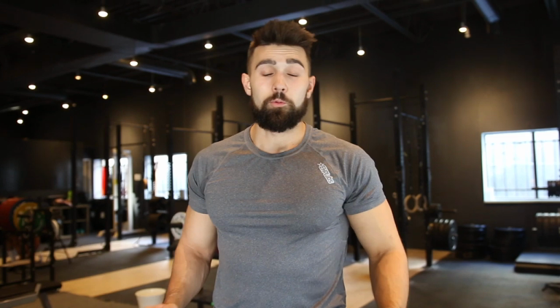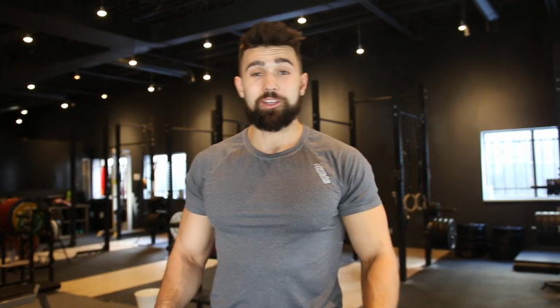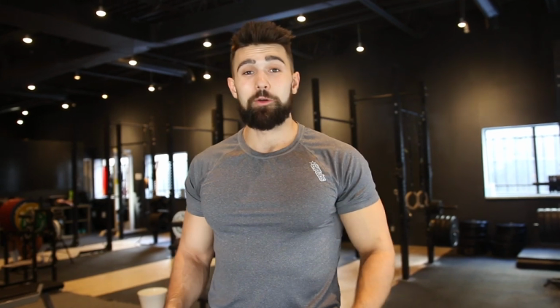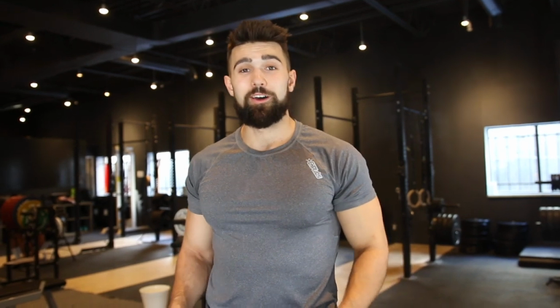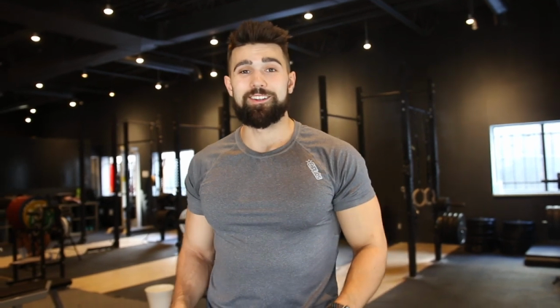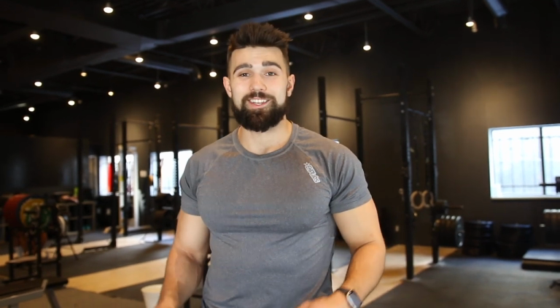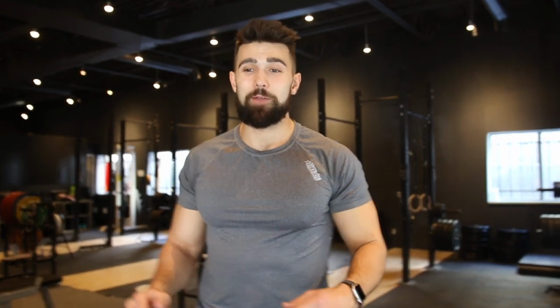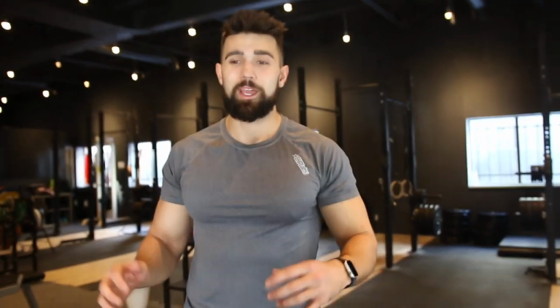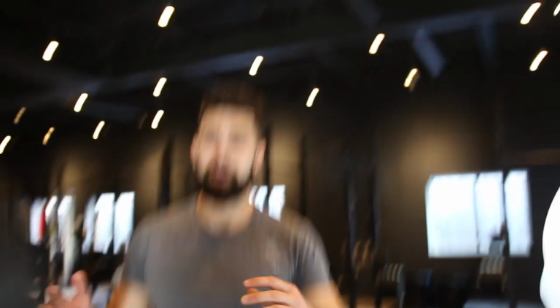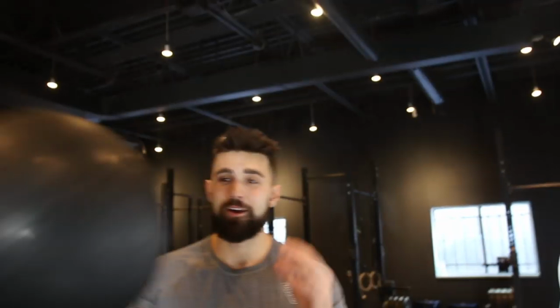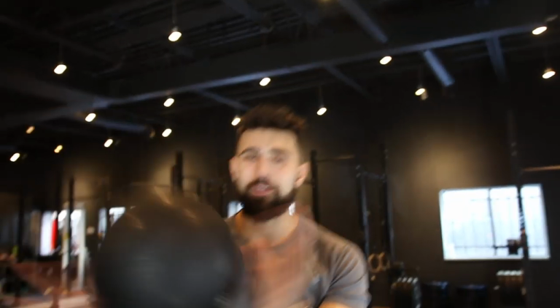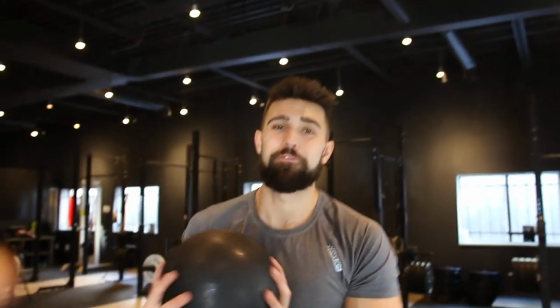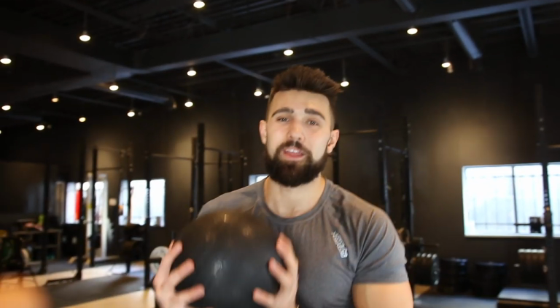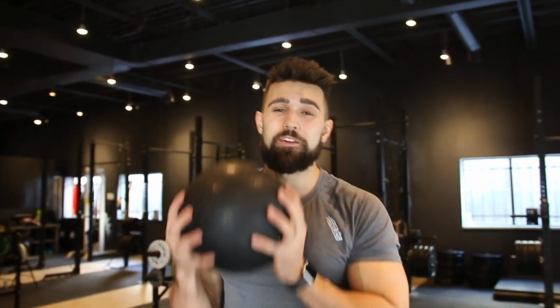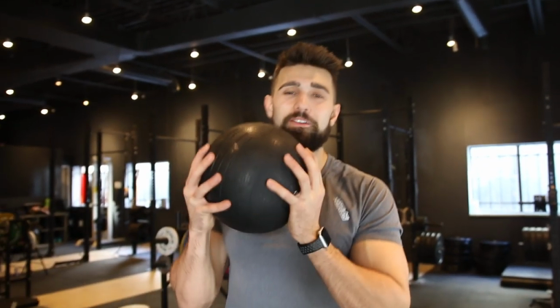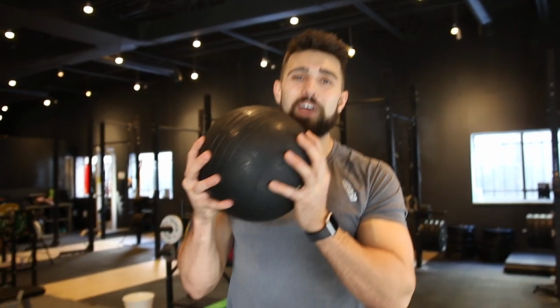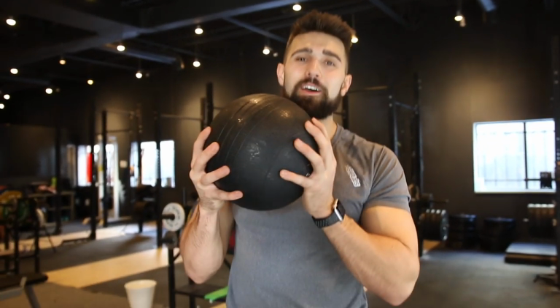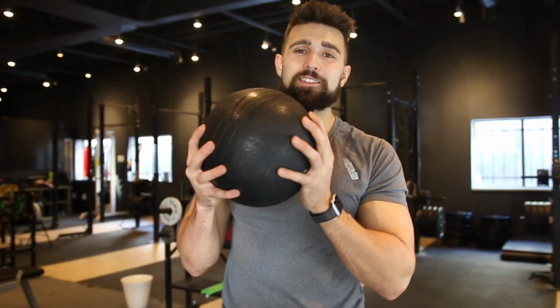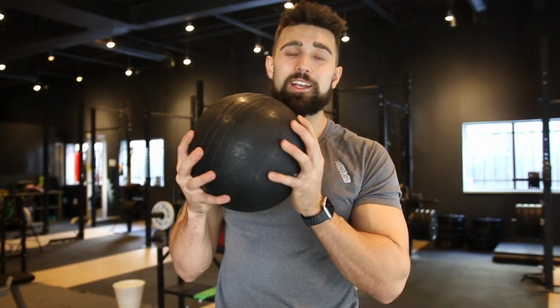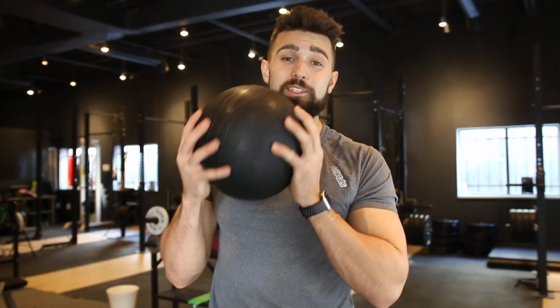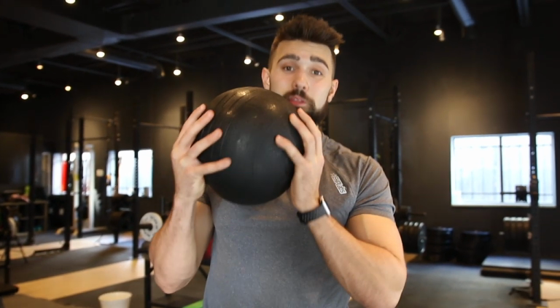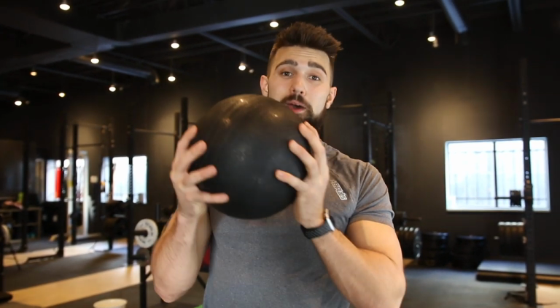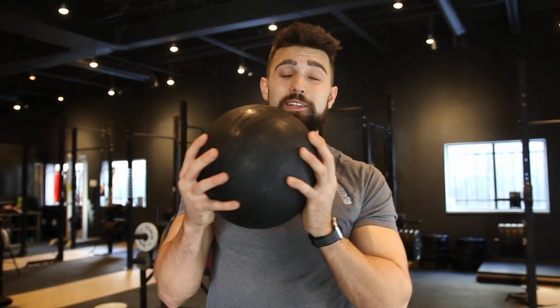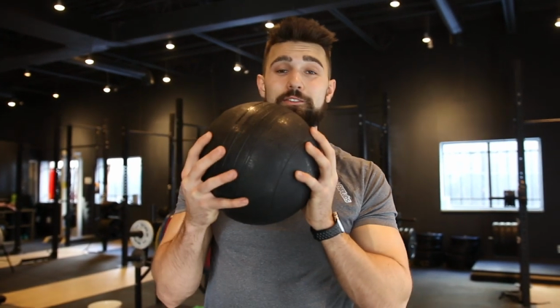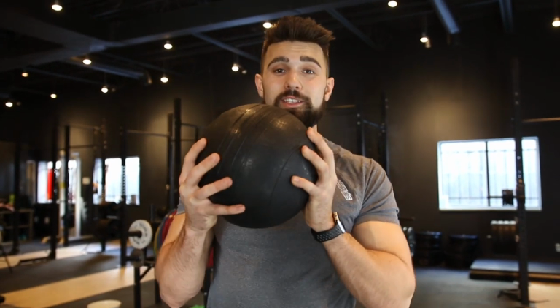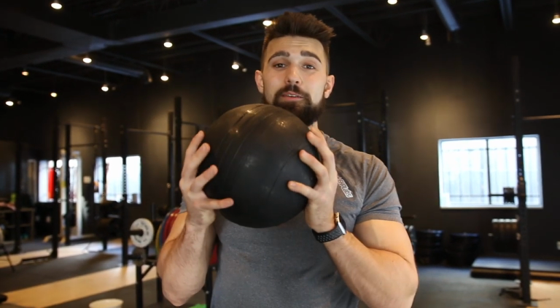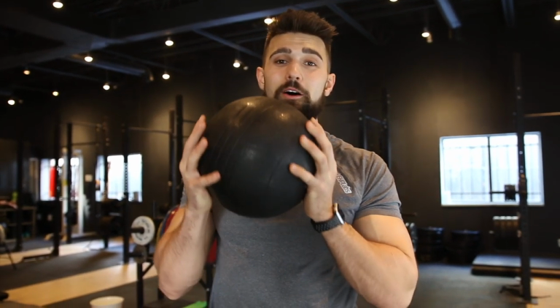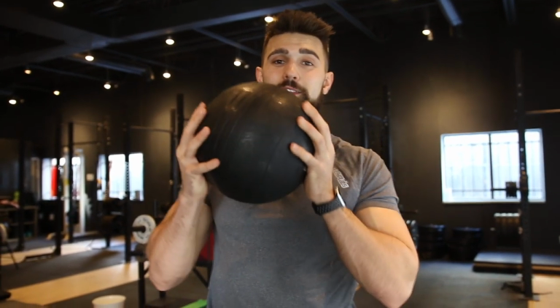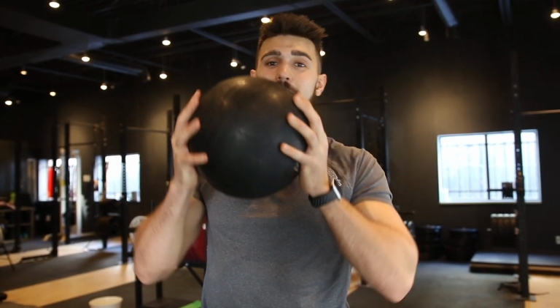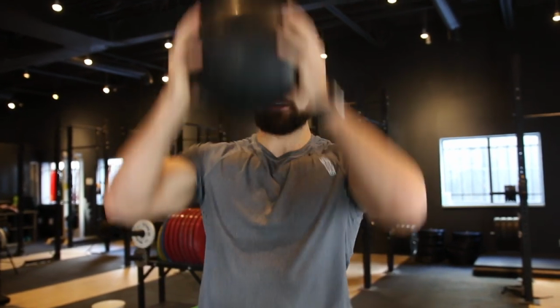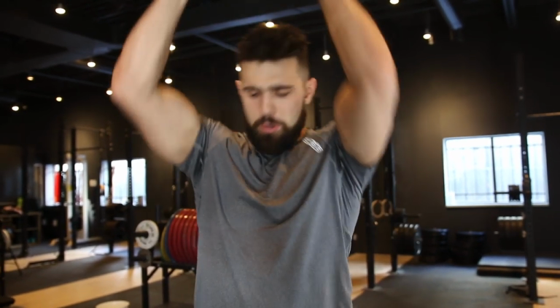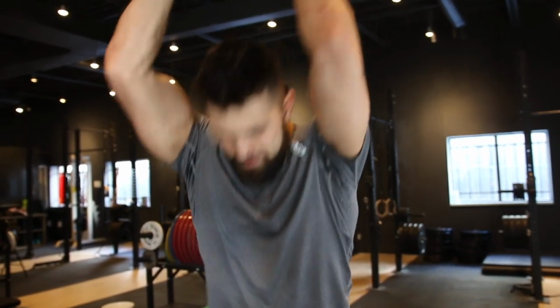What's going on? Today we got favorite five exercises with a medicine or slam ball. Let's get into it.